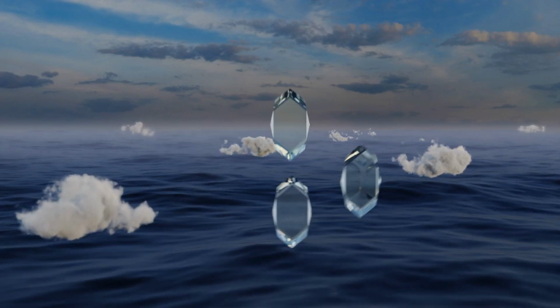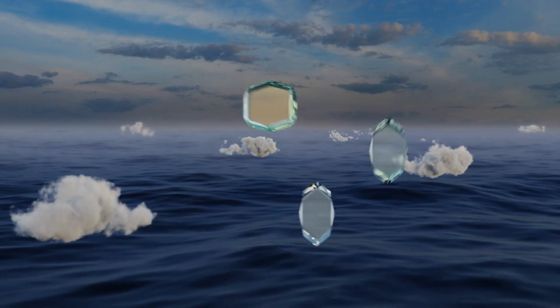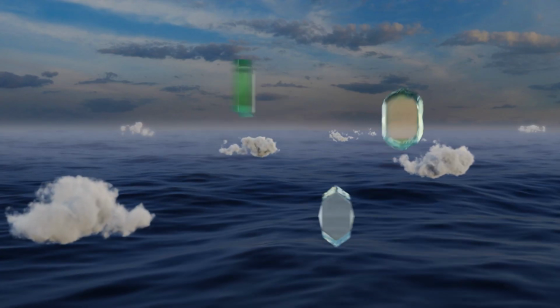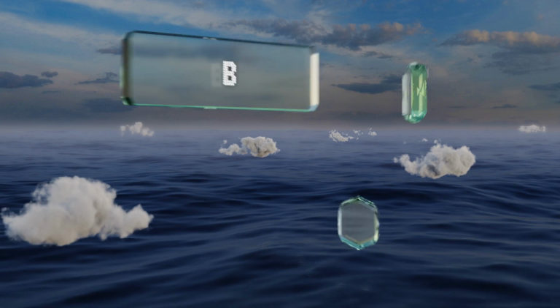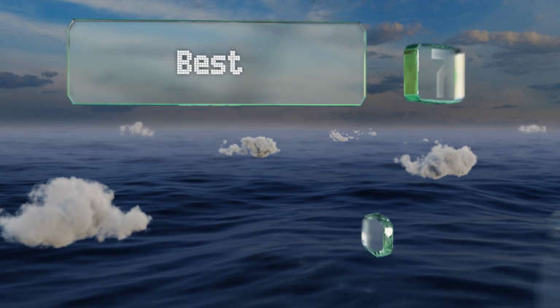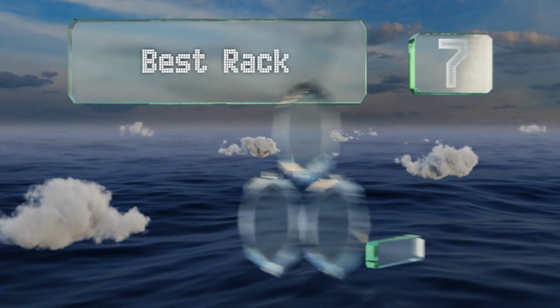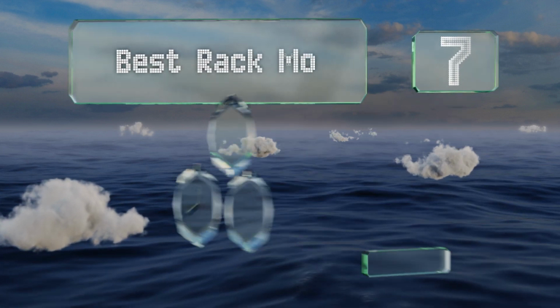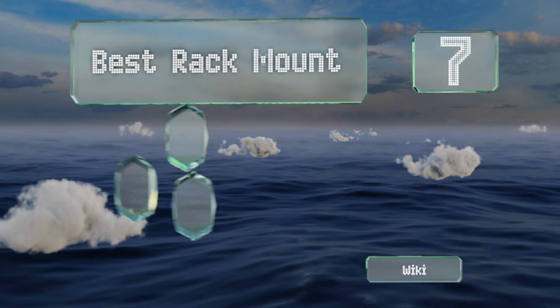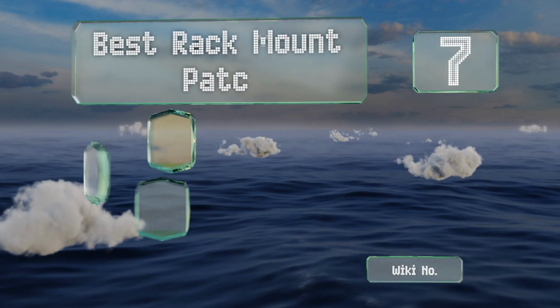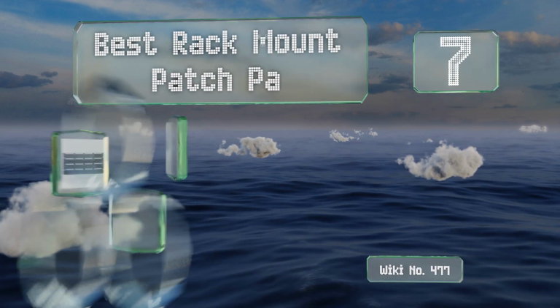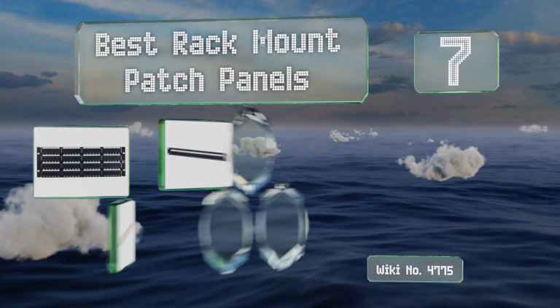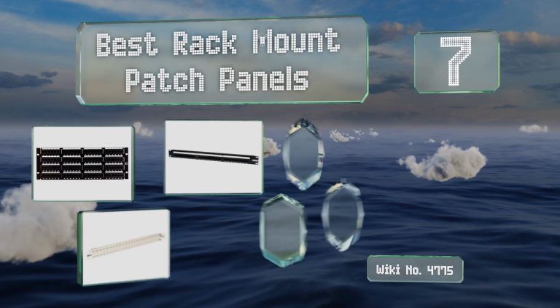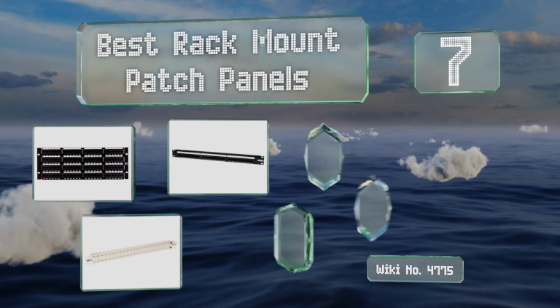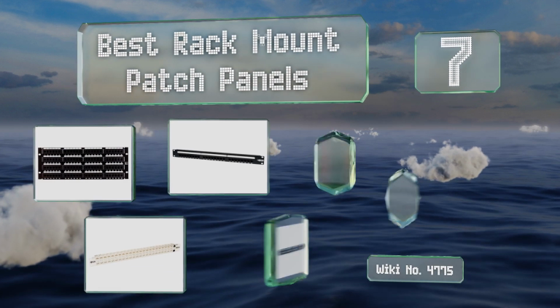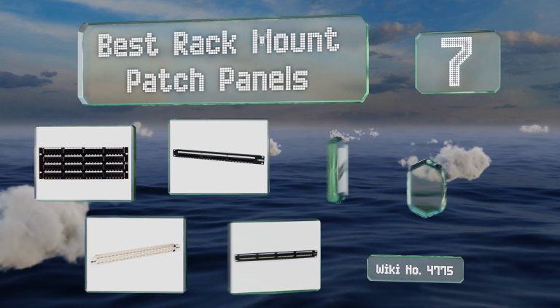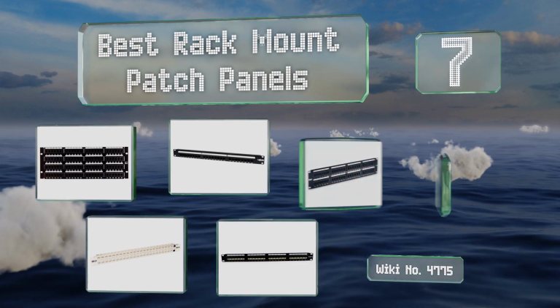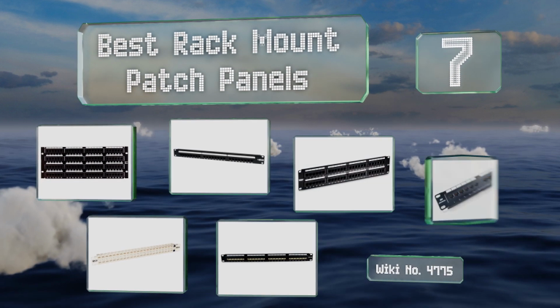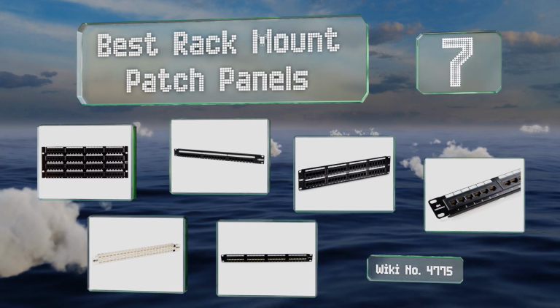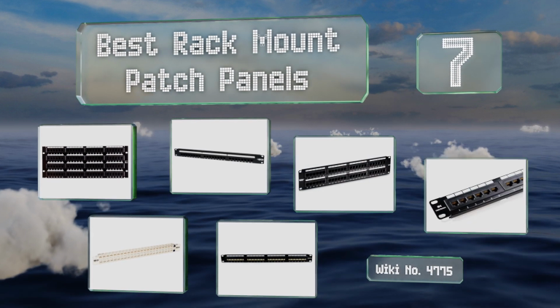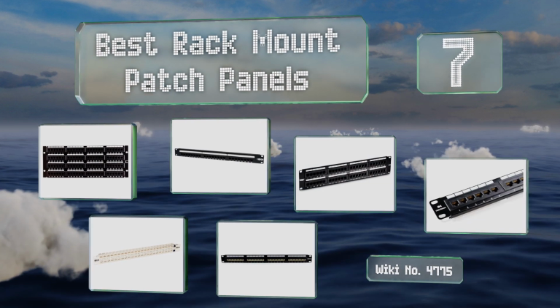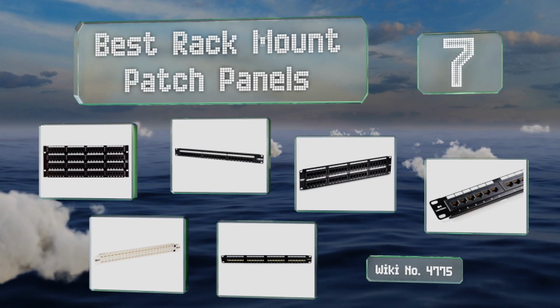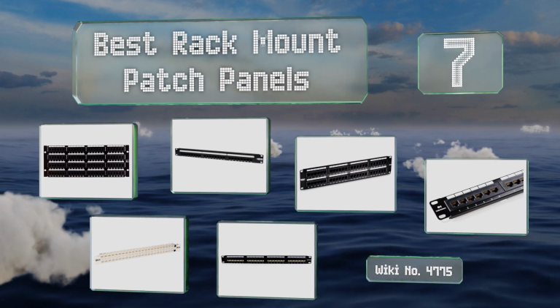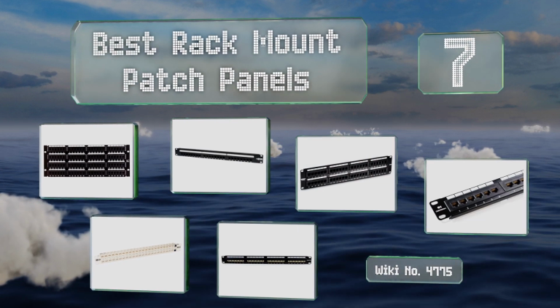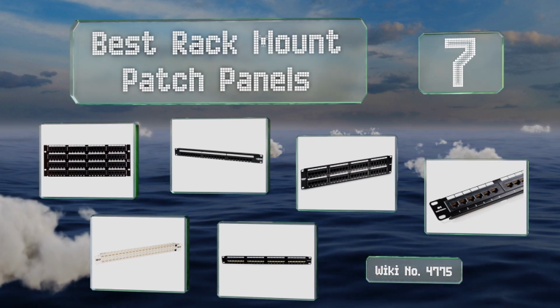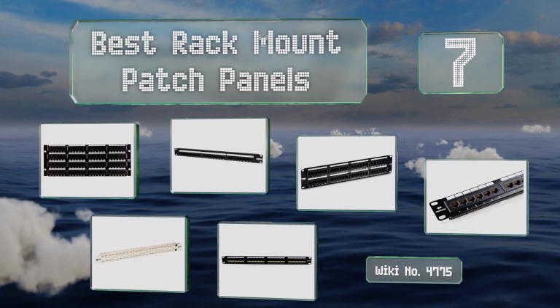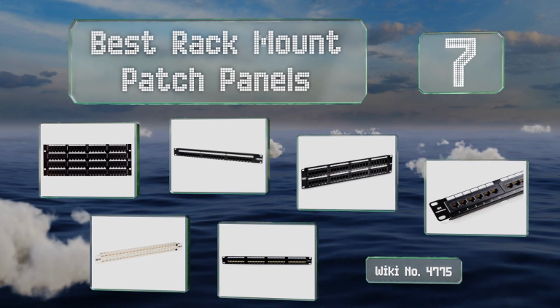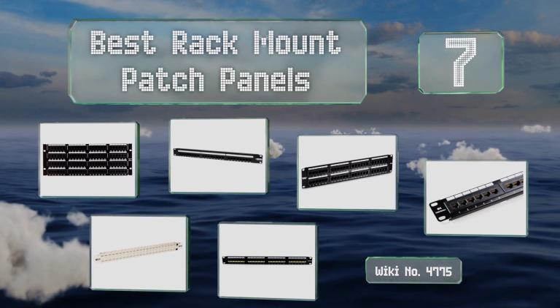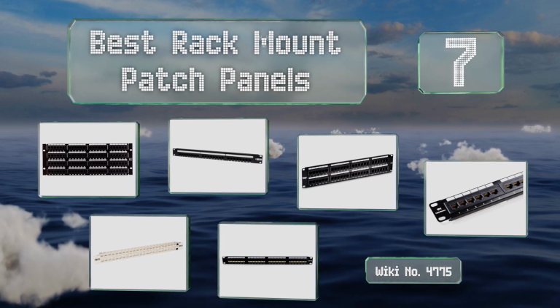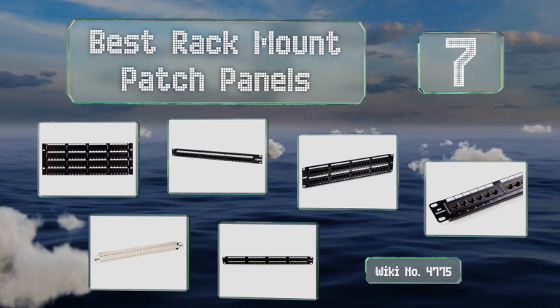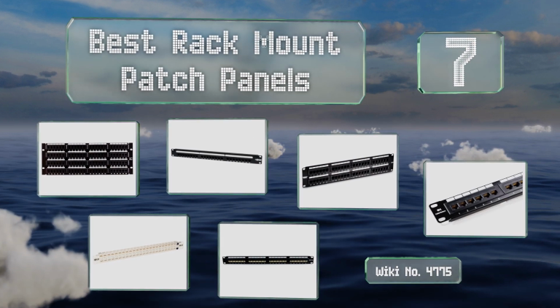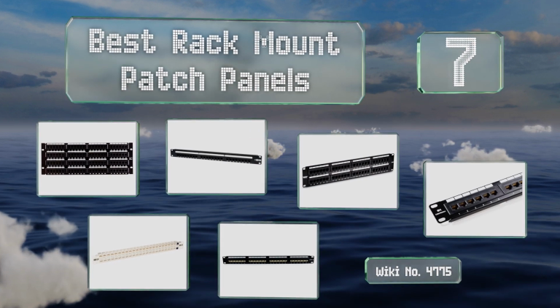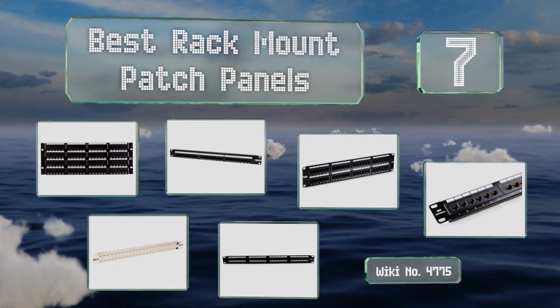EasyVid presents the seven best rack mount patch panels. Let's get started with the list.